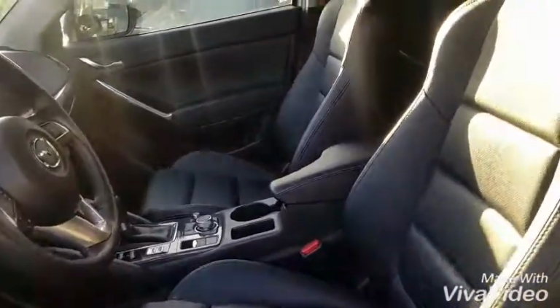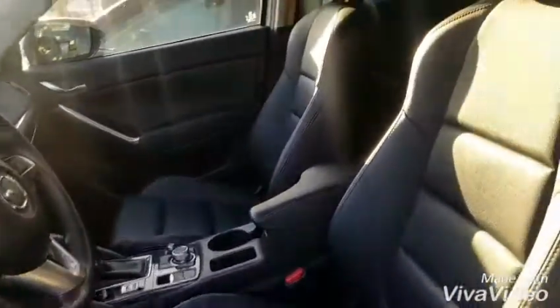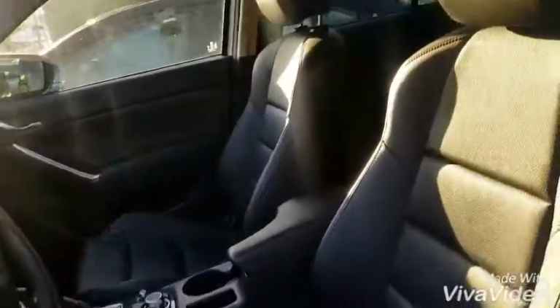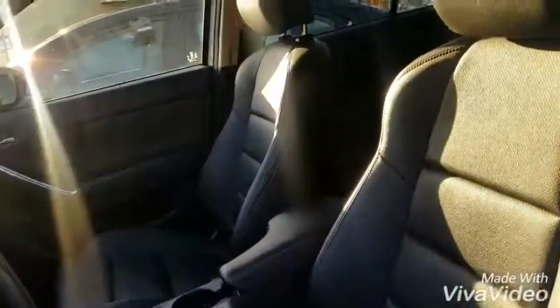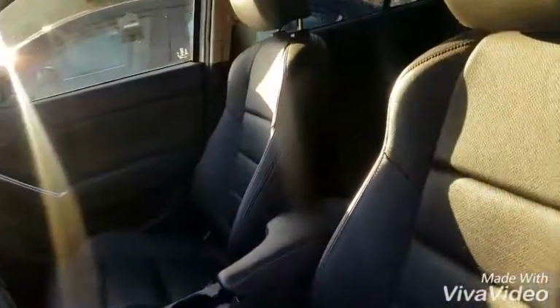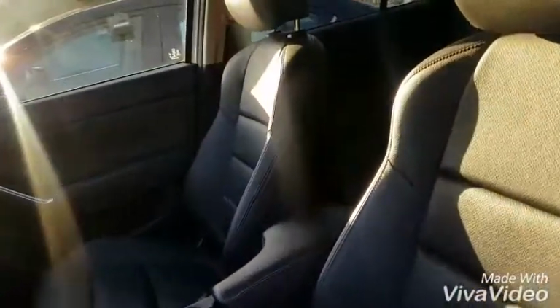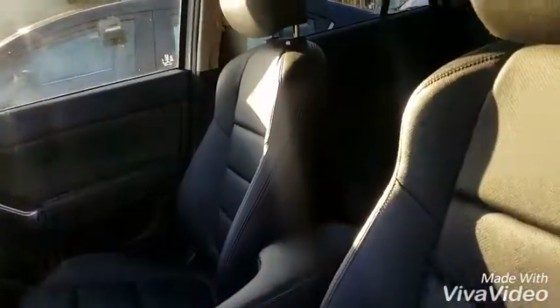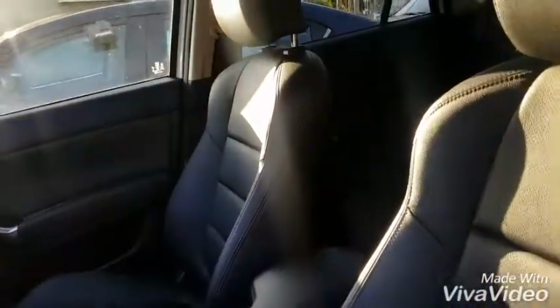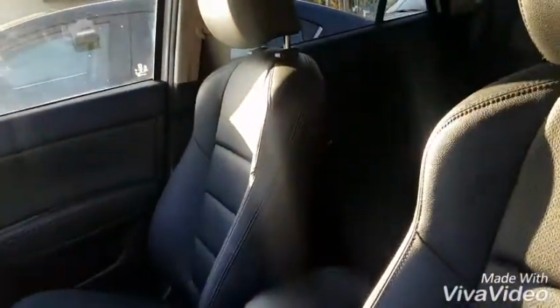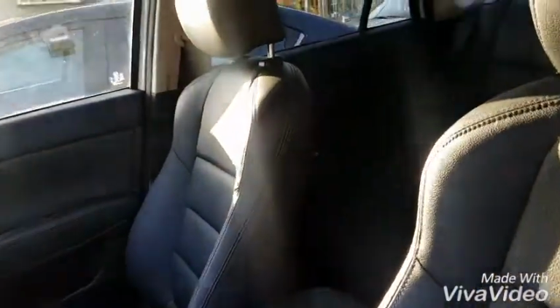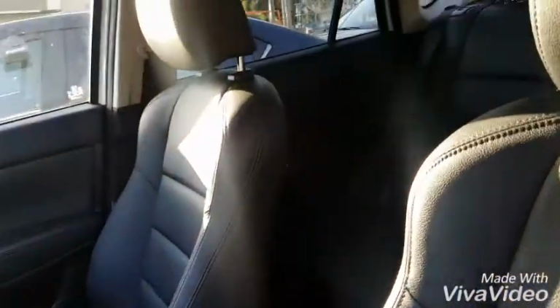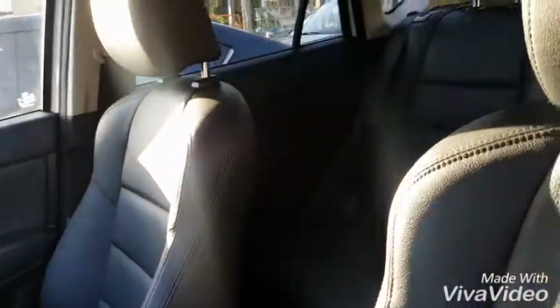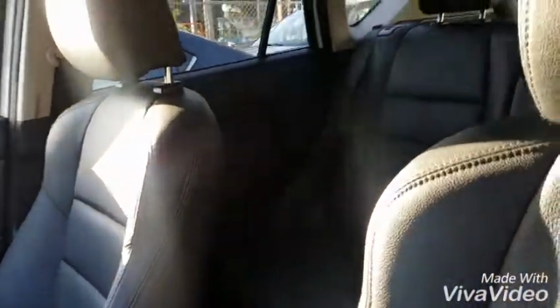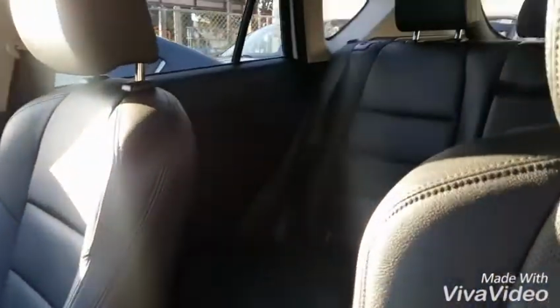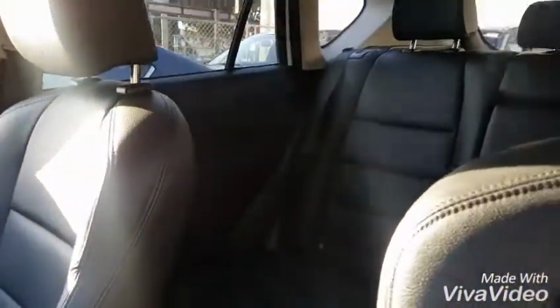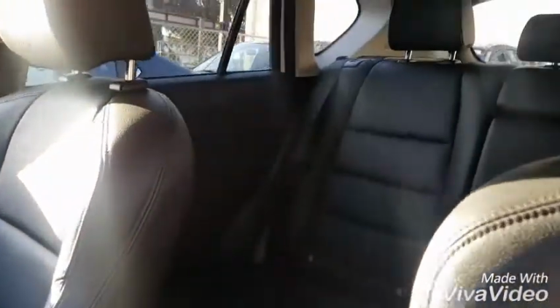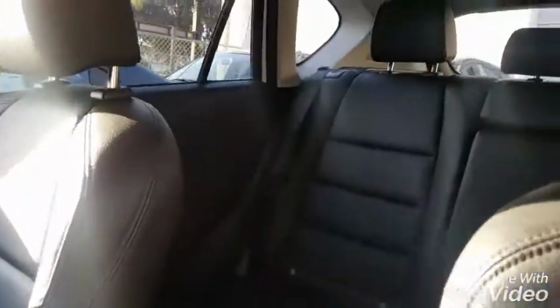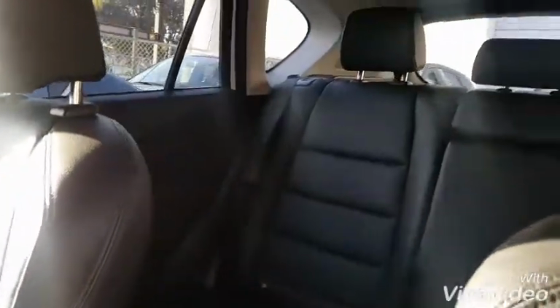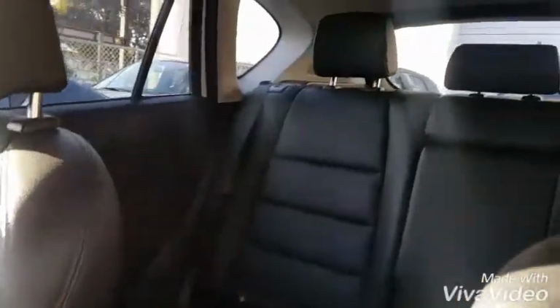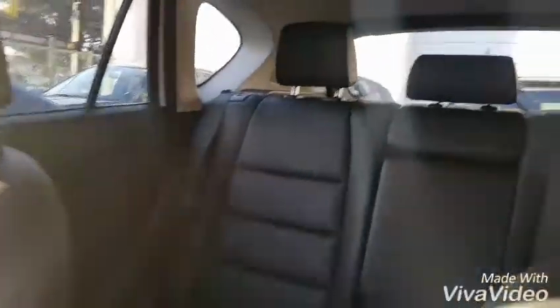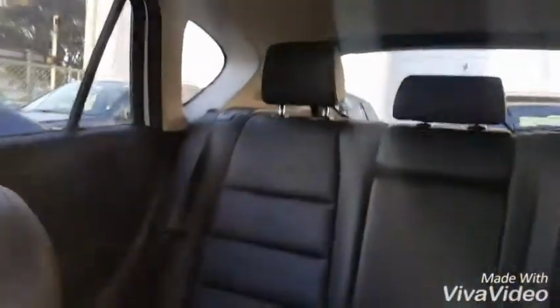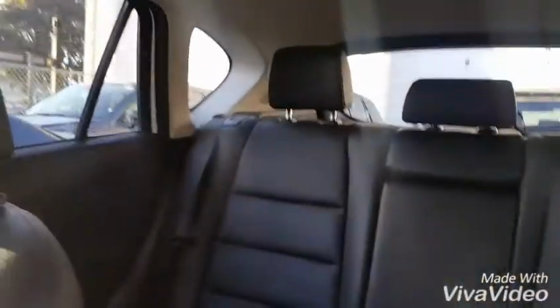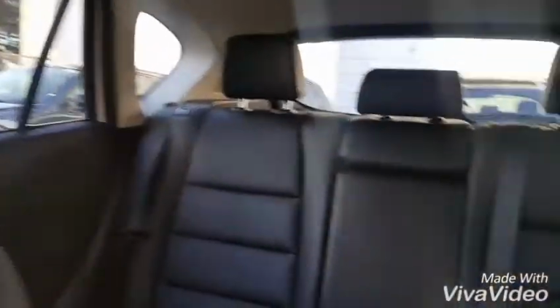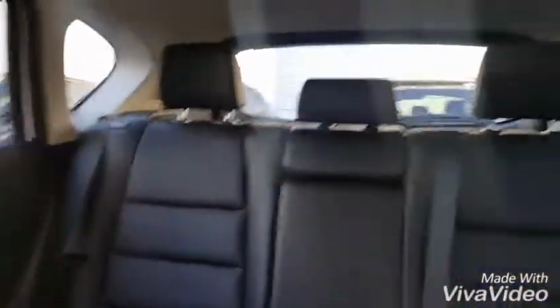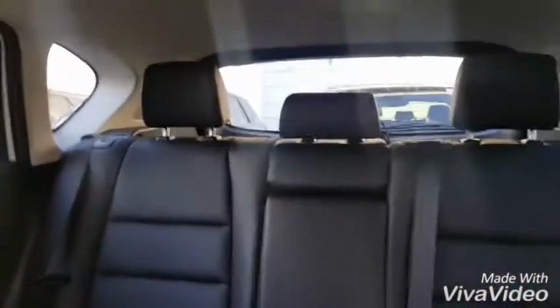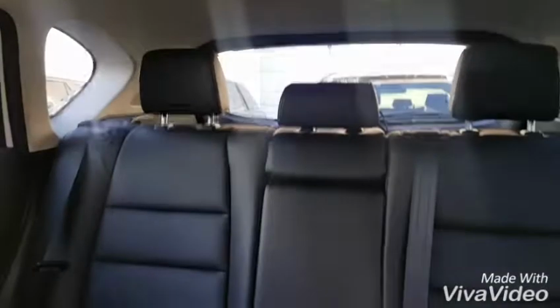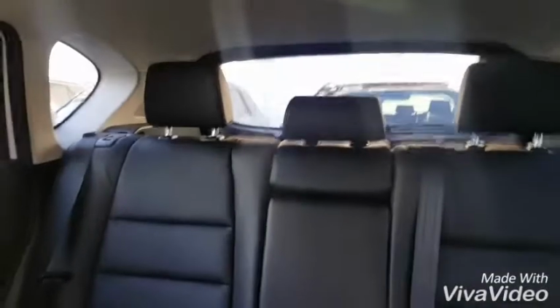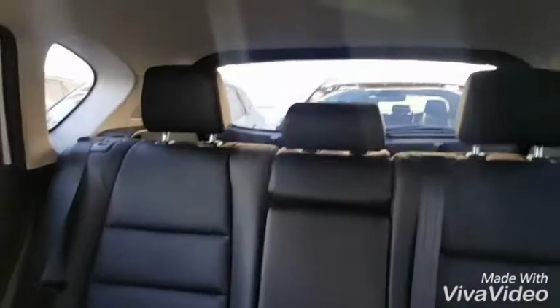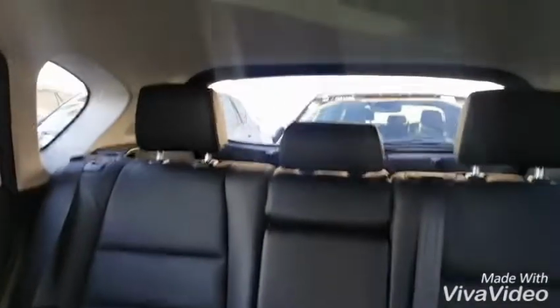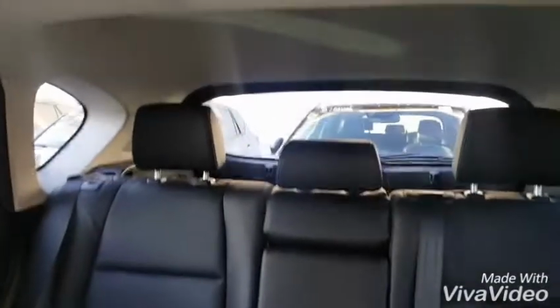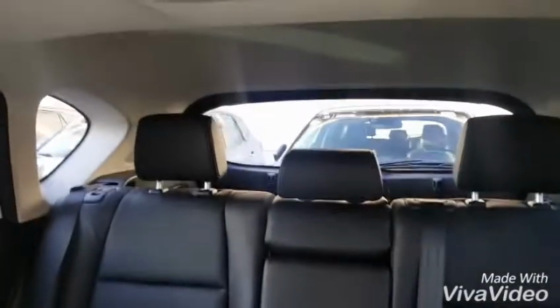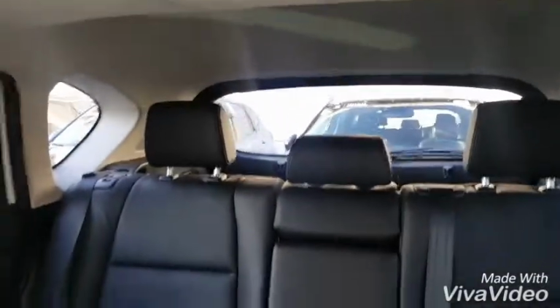The passenger seat is manual while the driver's seat is power, and again, a lot of space in the back.